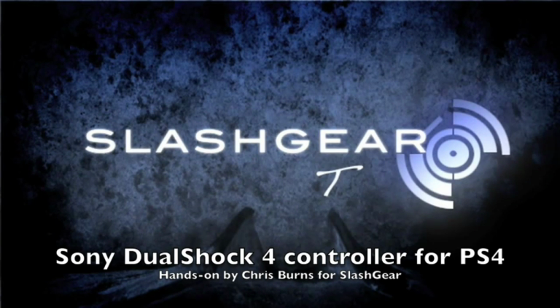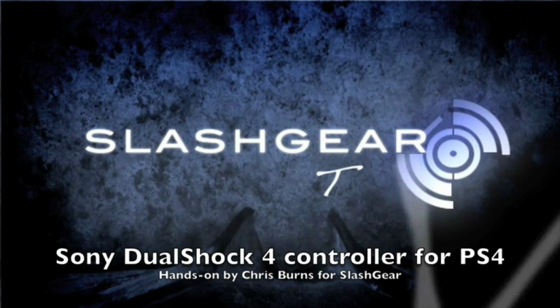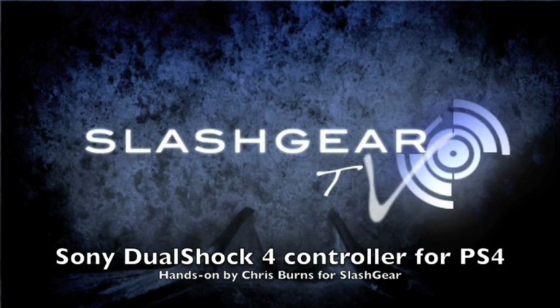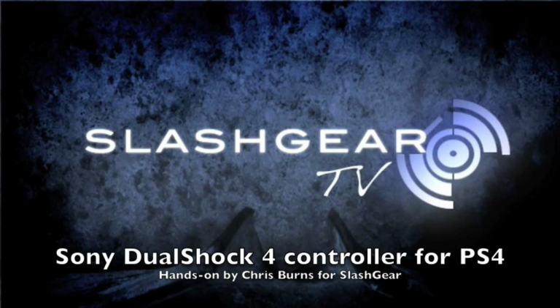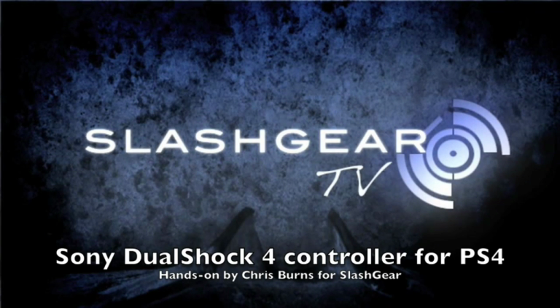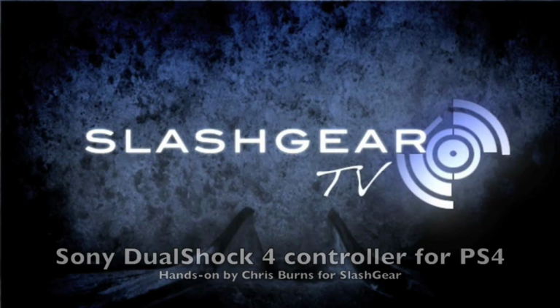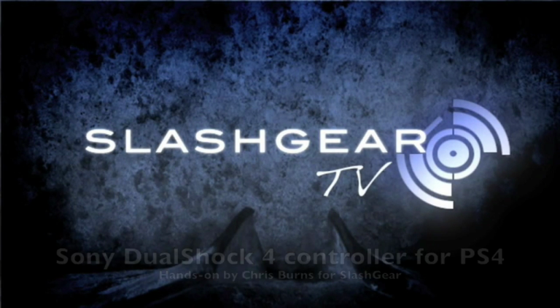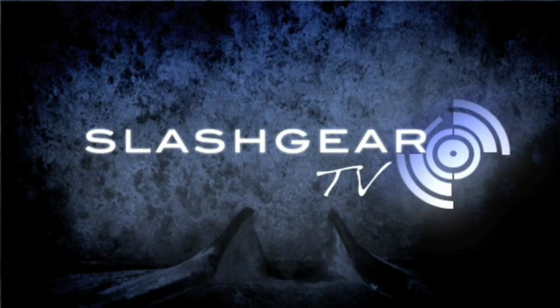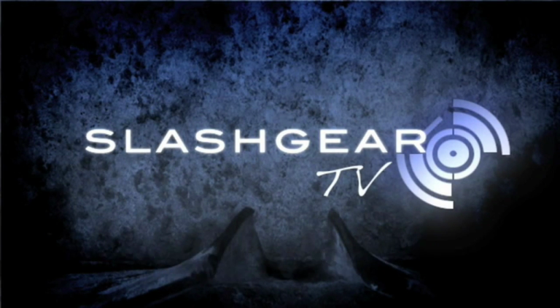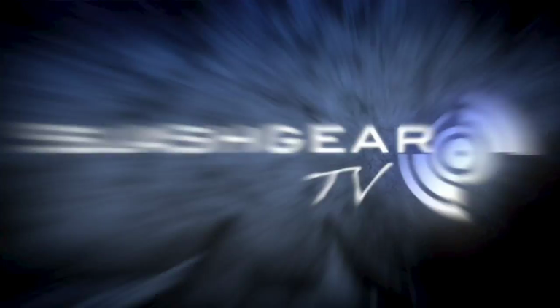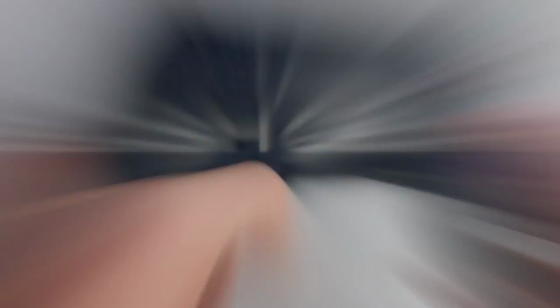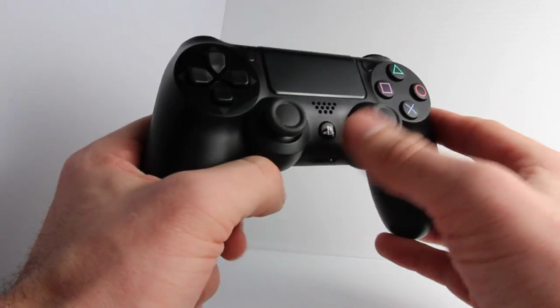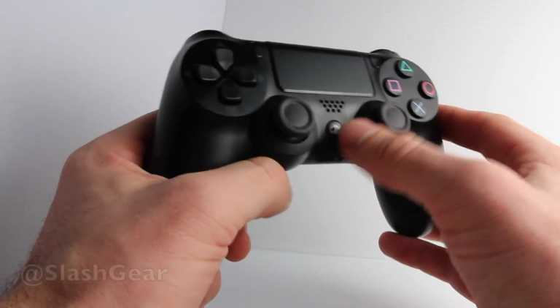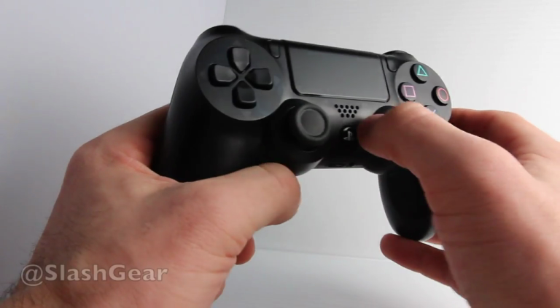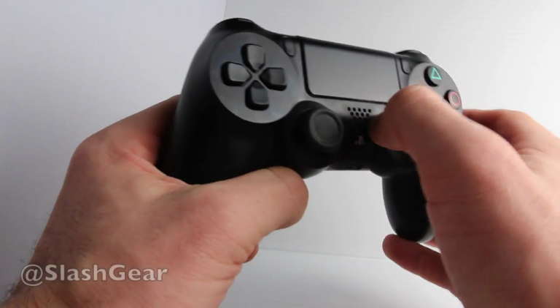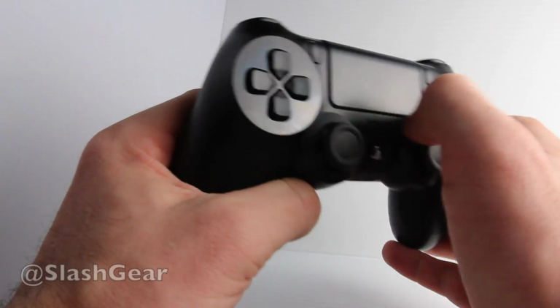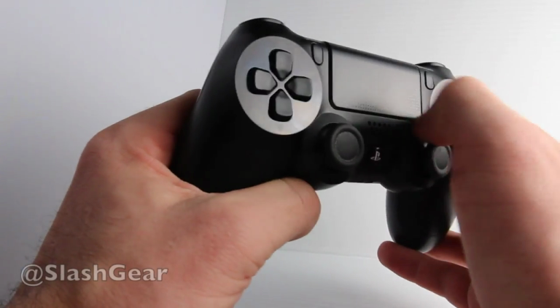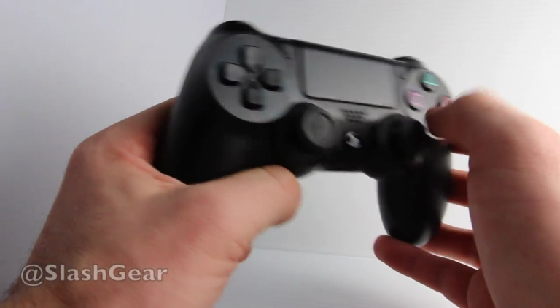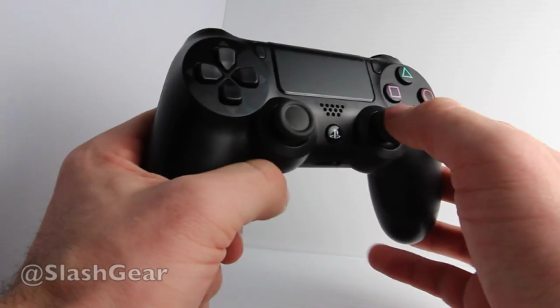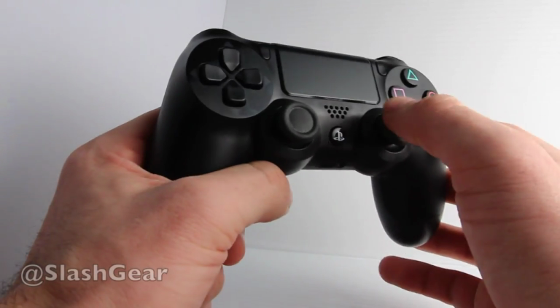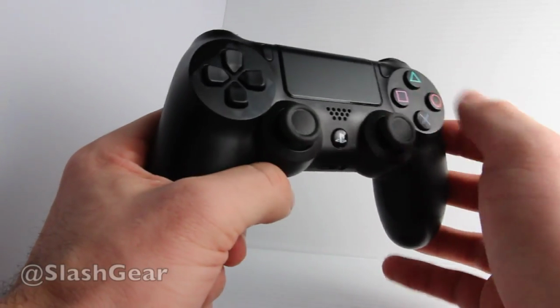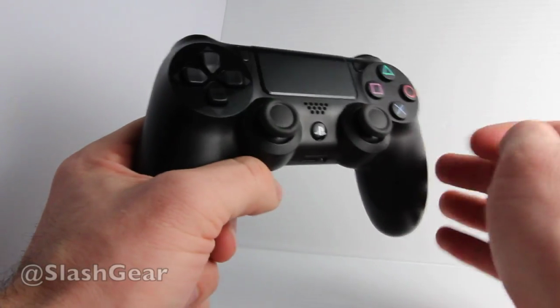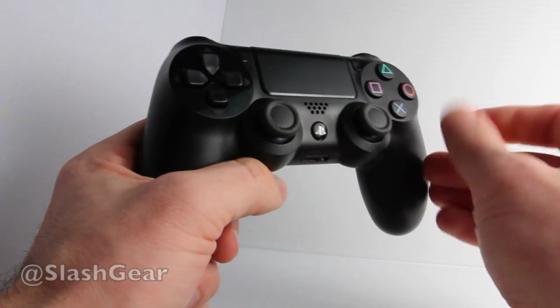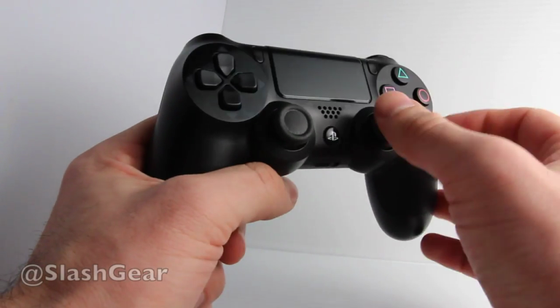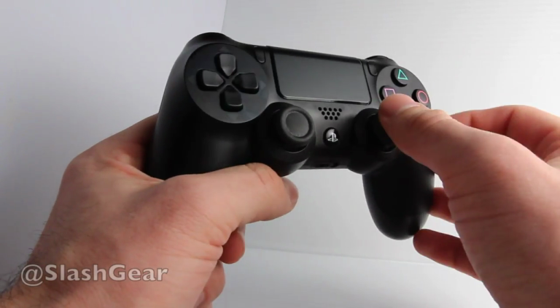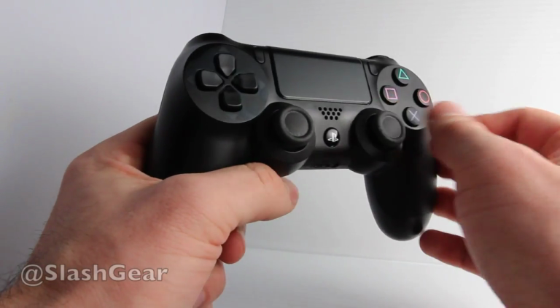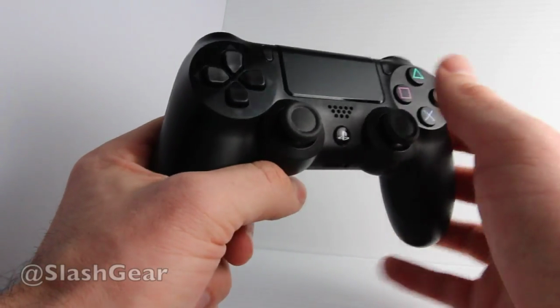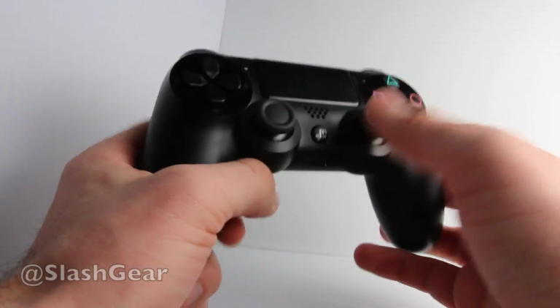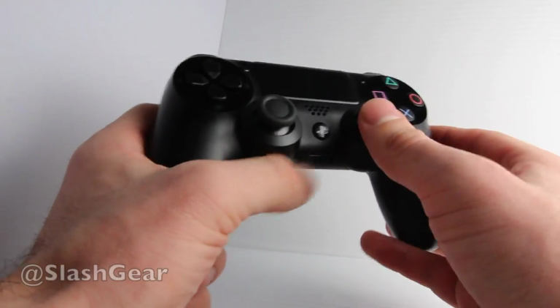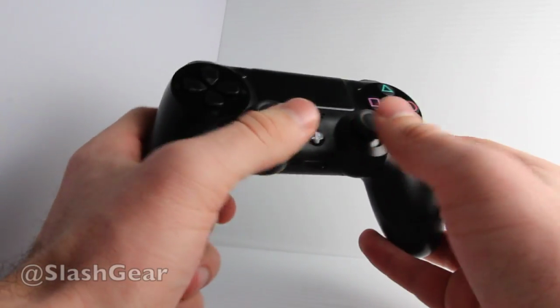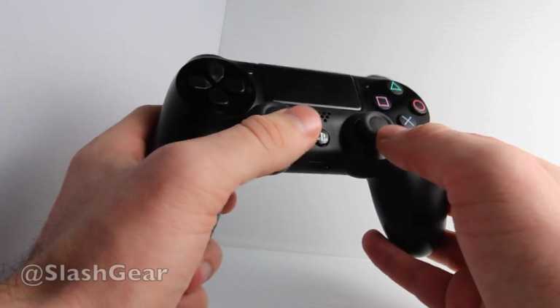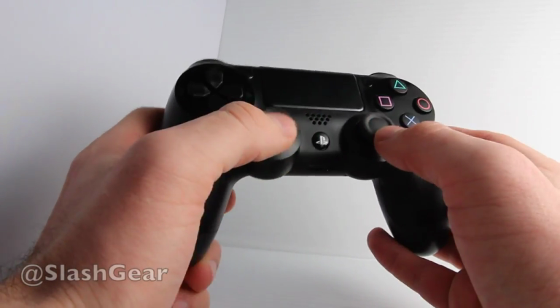Hello everyone, this is Chris Burns from SlashGear. Today we're taking a look at the DualShock 4, a controller made by Sony for the PlayStation 4.